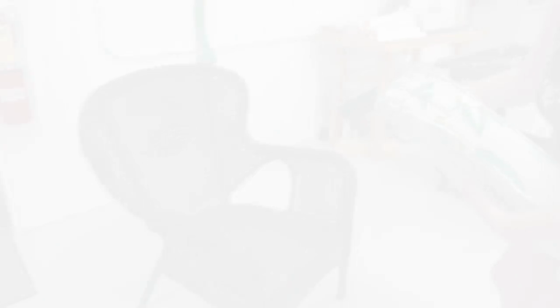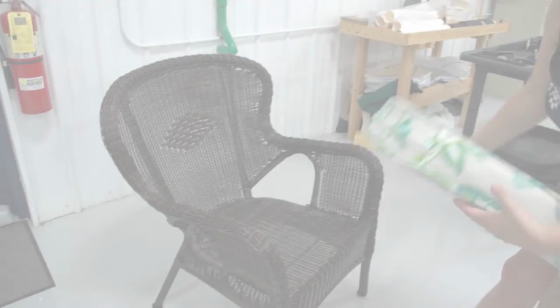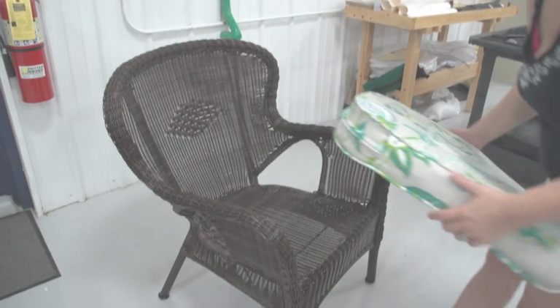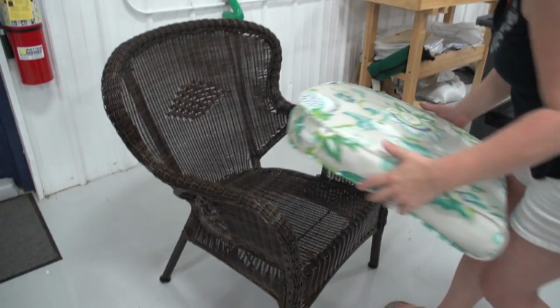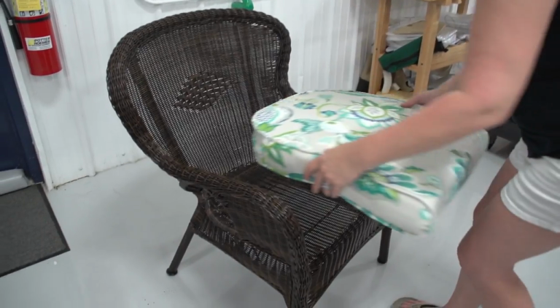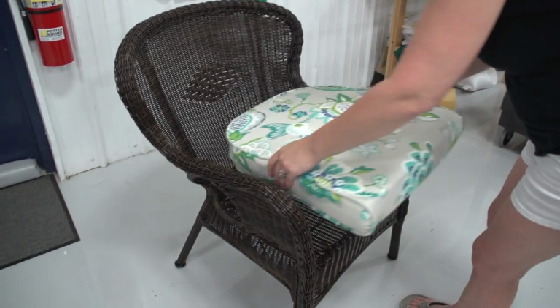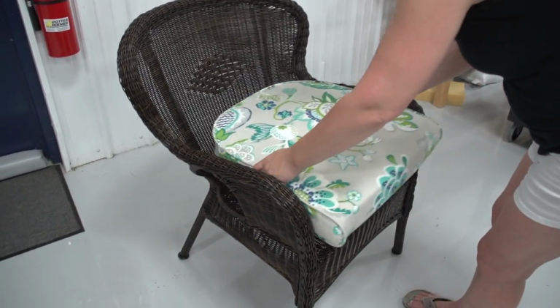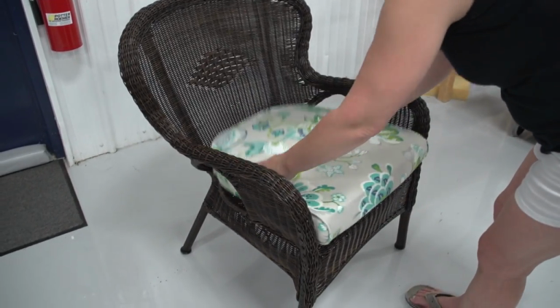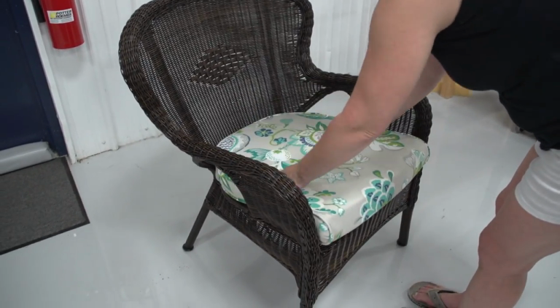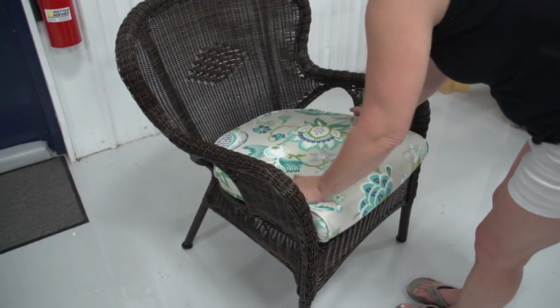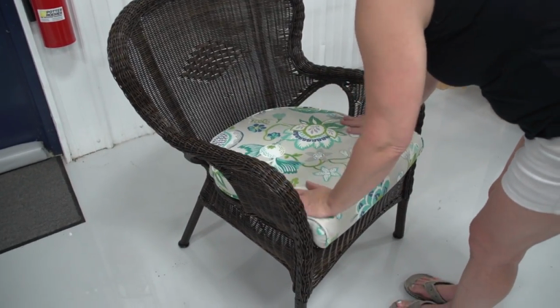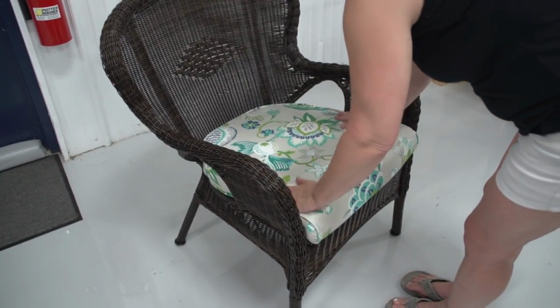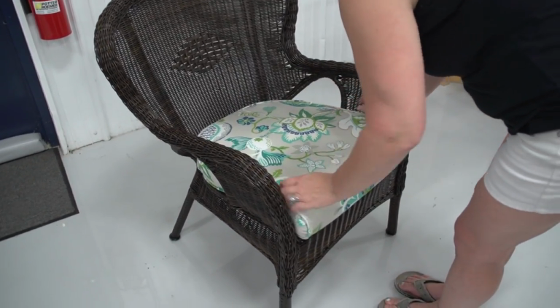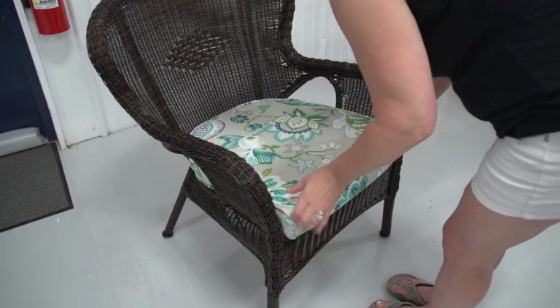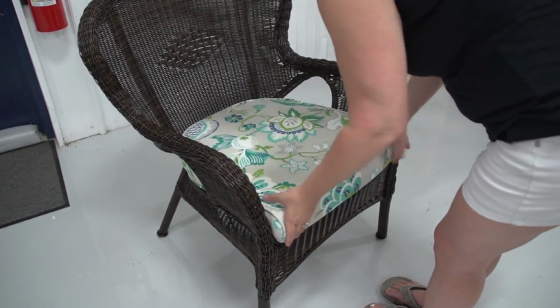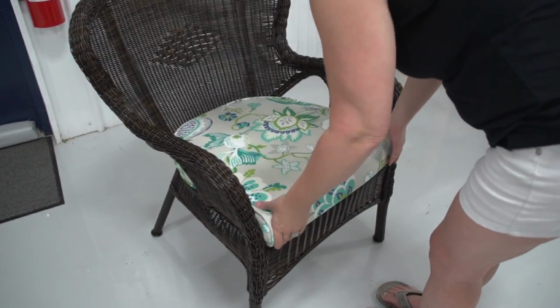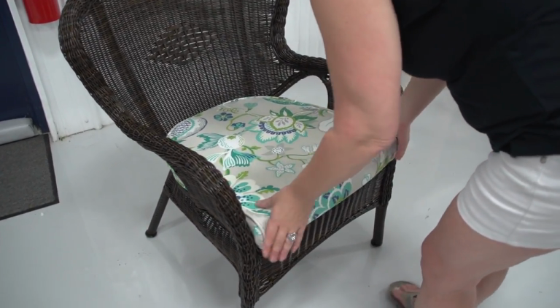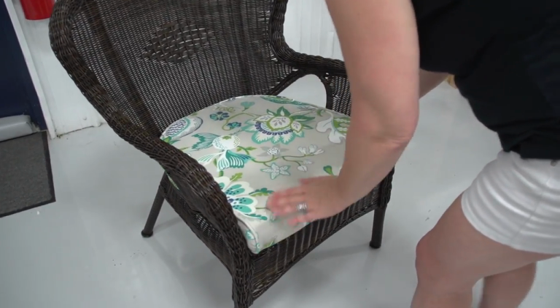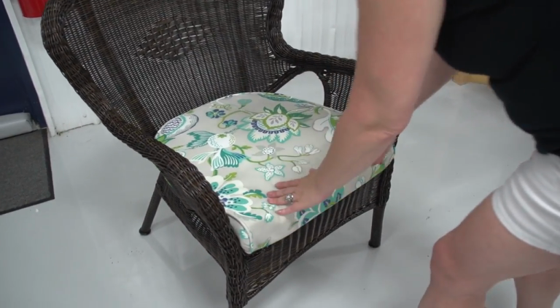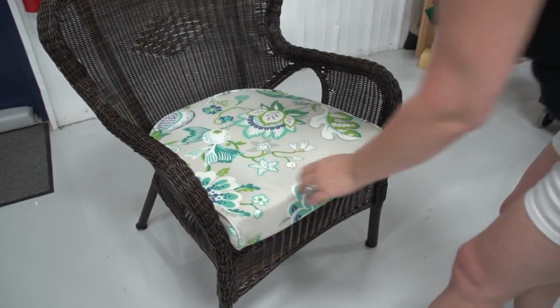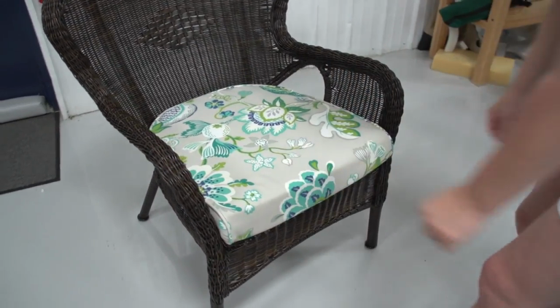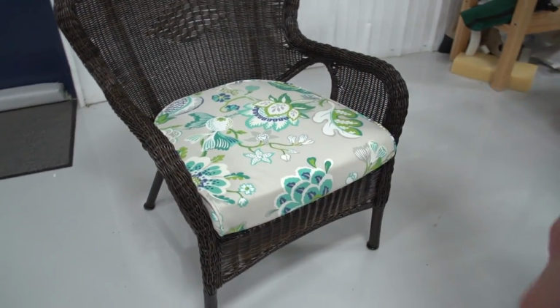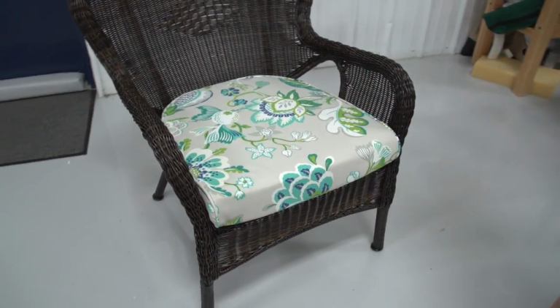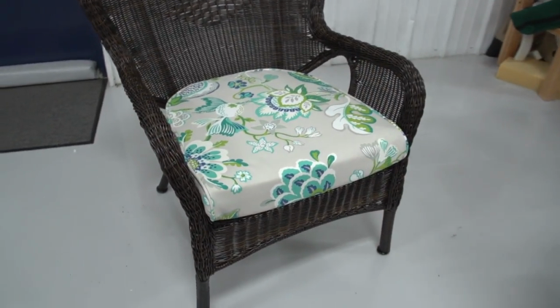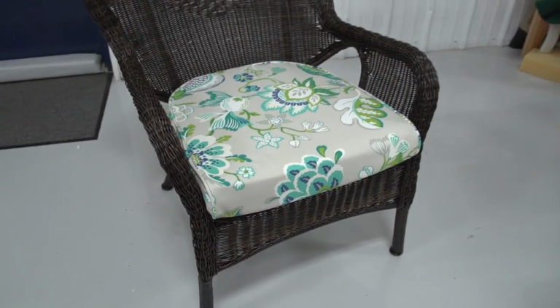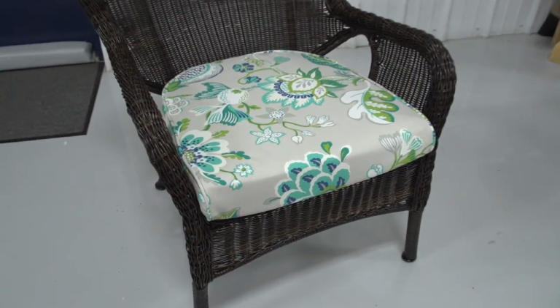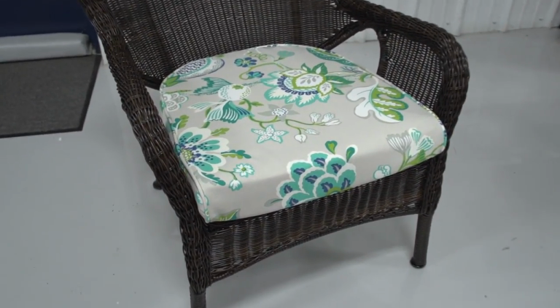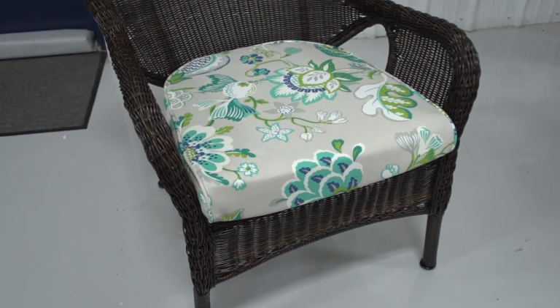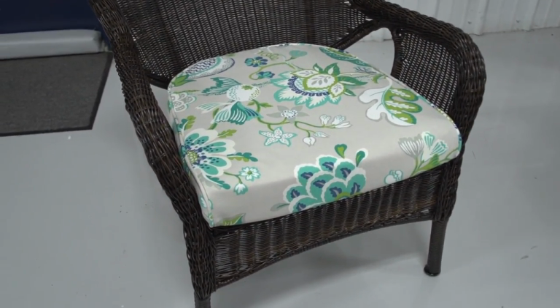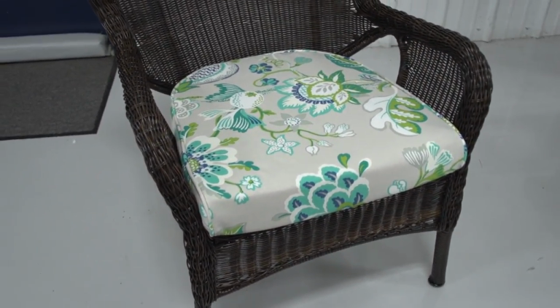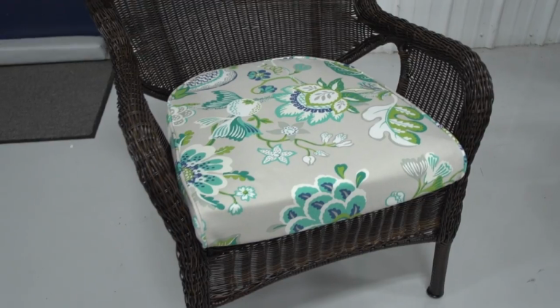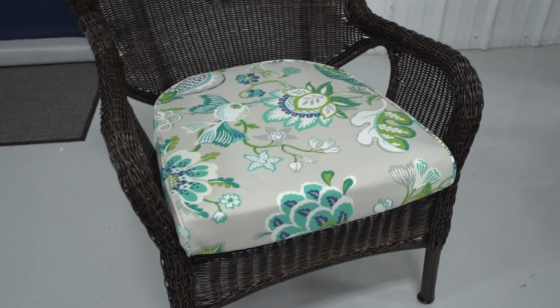When the cushion cover is complete, here's how it will fit in that chair. Almost perfect.